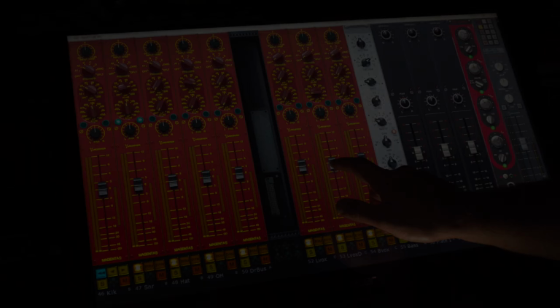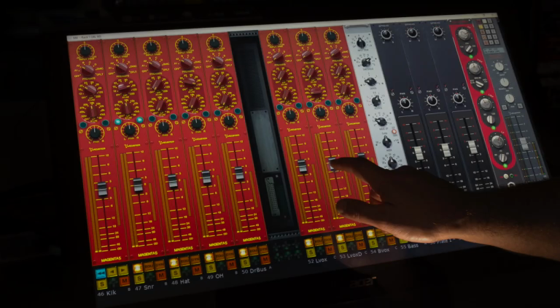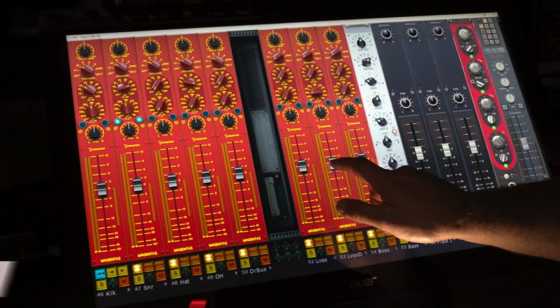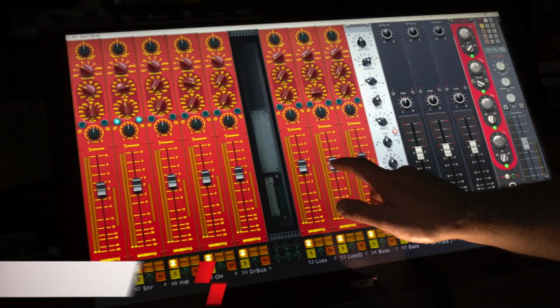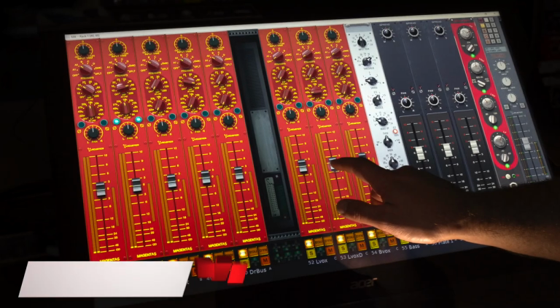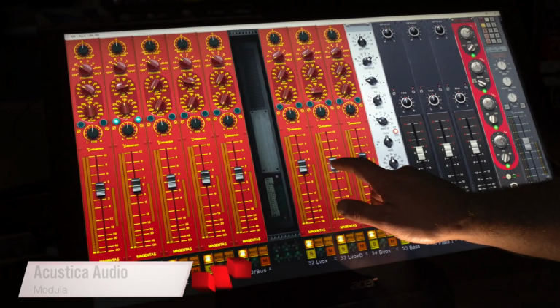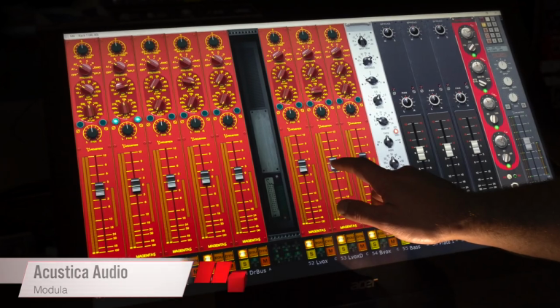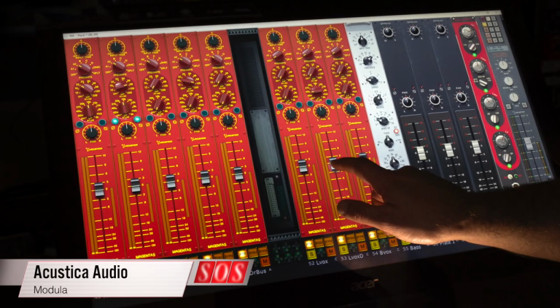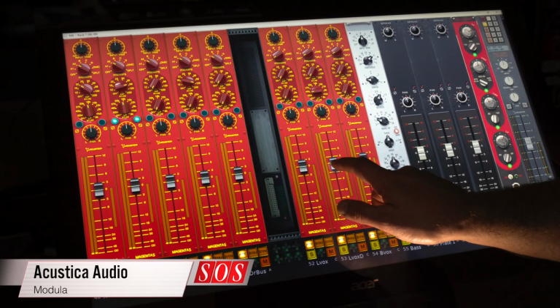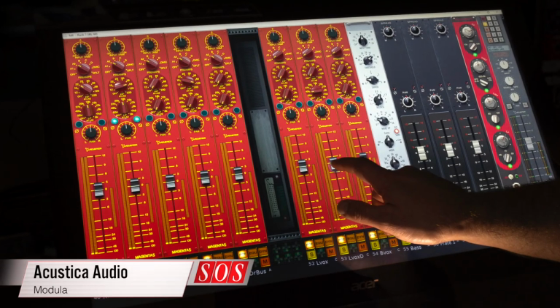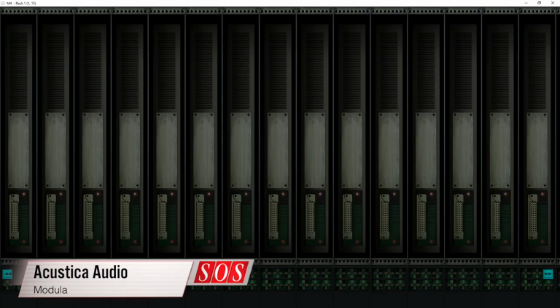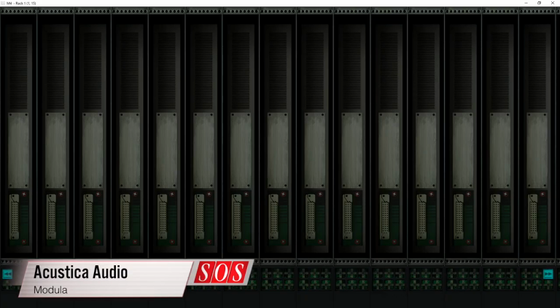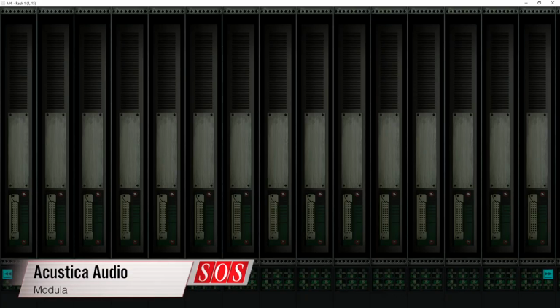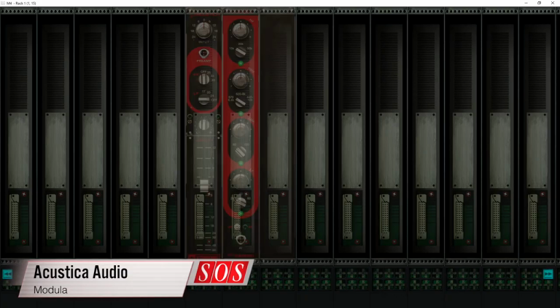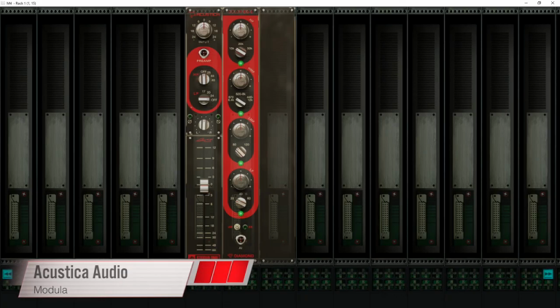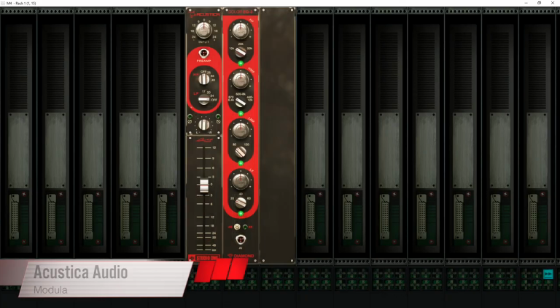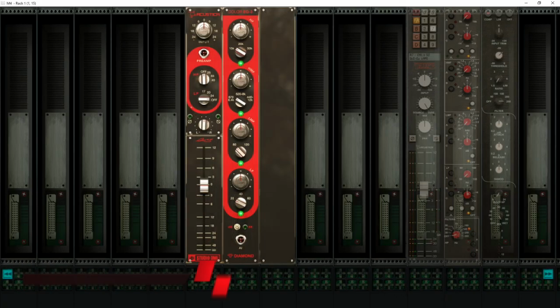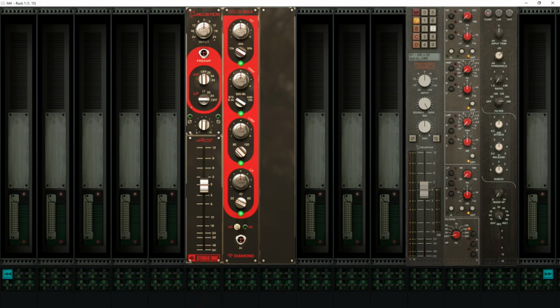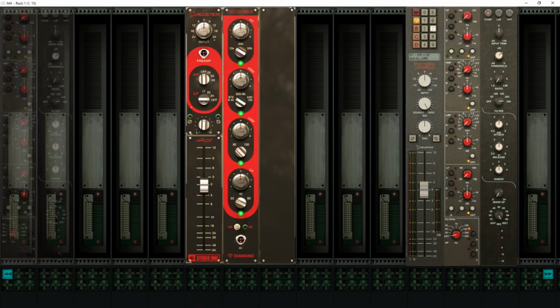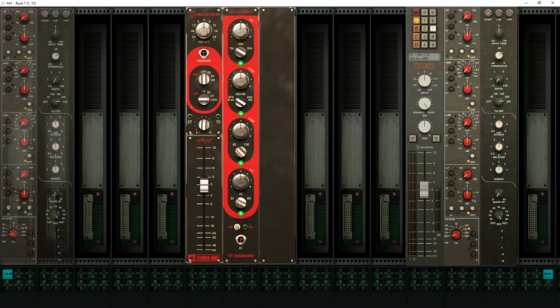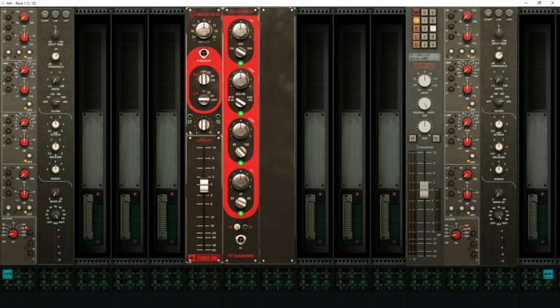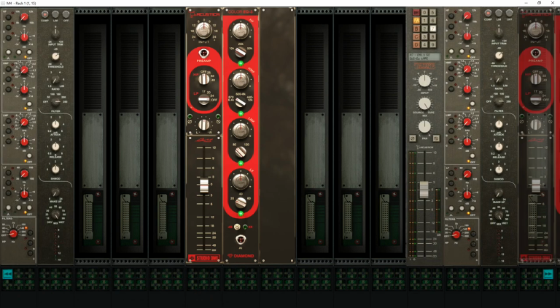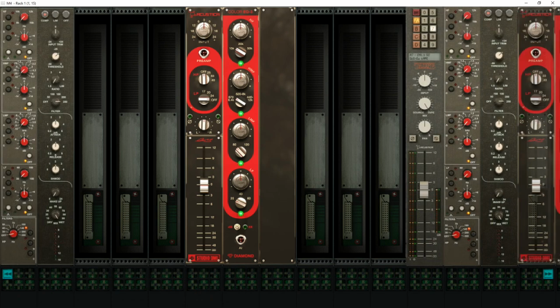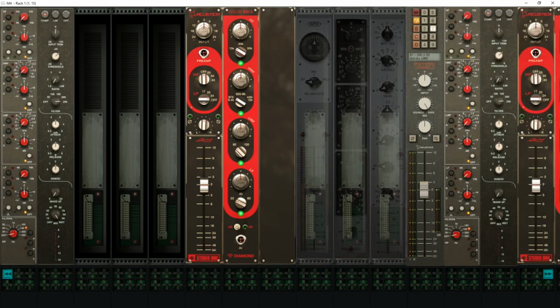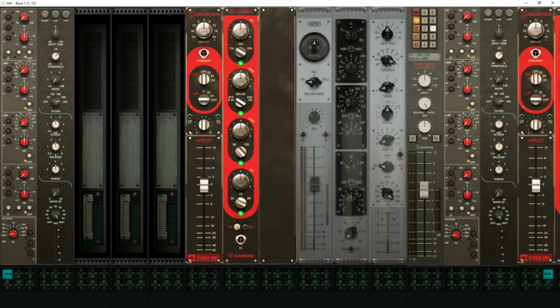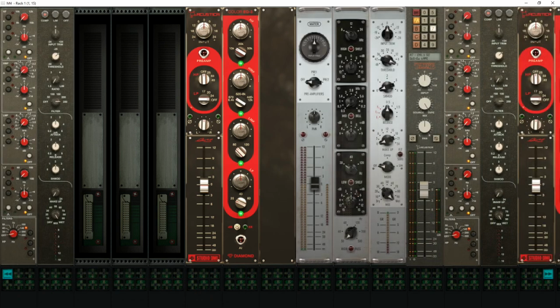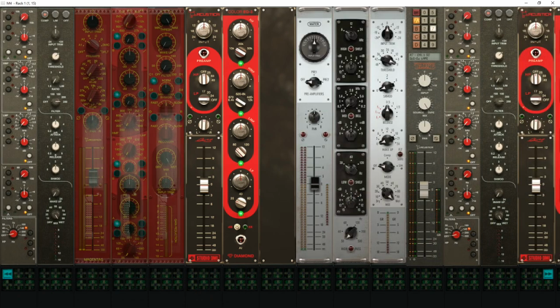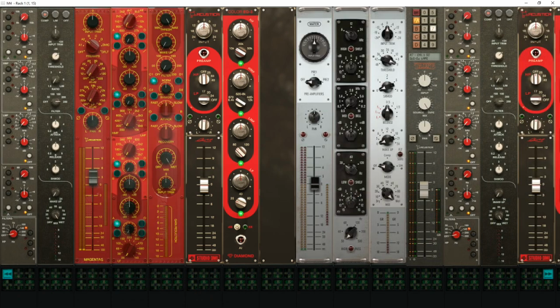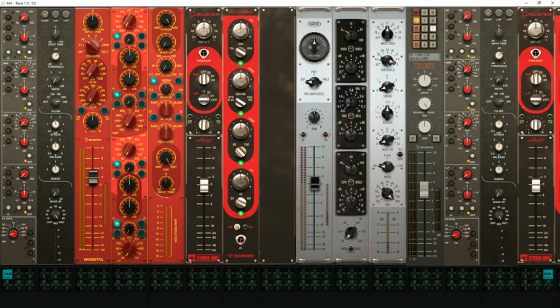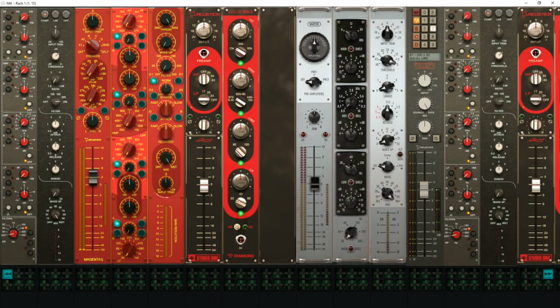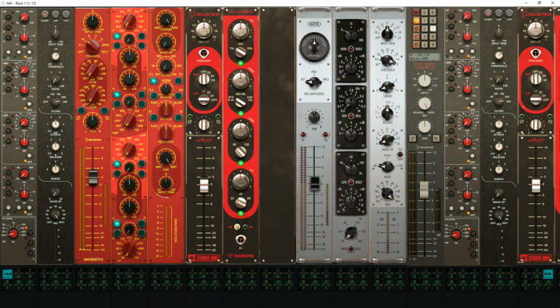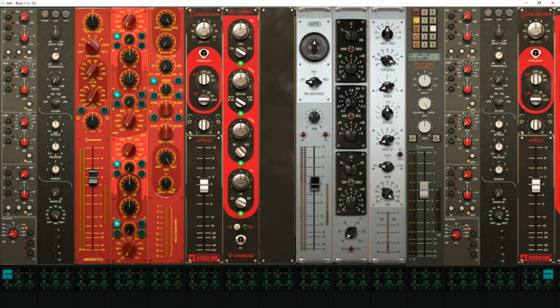Plus this exclusive first hands-on look at Acoustica's new modular touchscreen-friendly mixing environment, Modular.